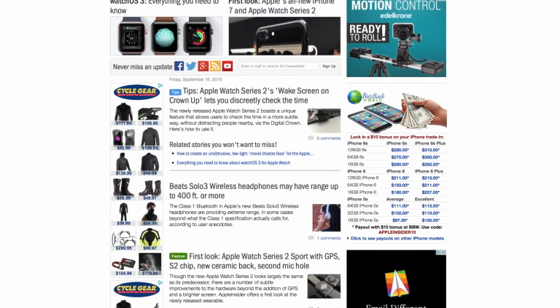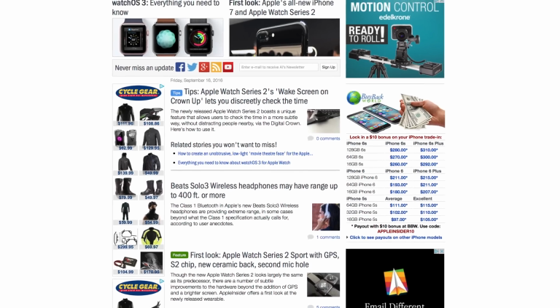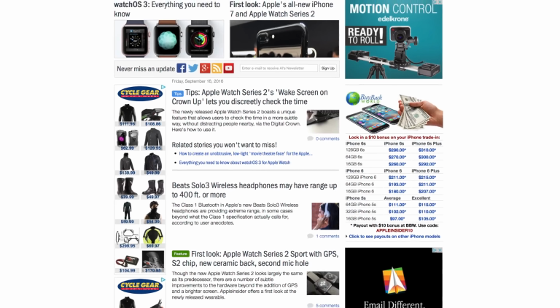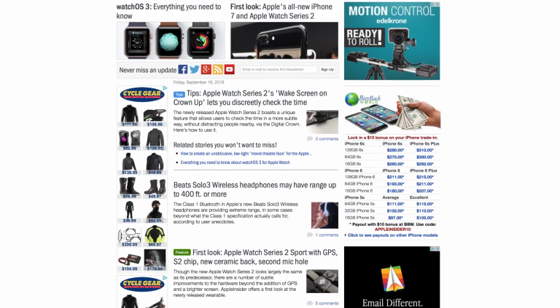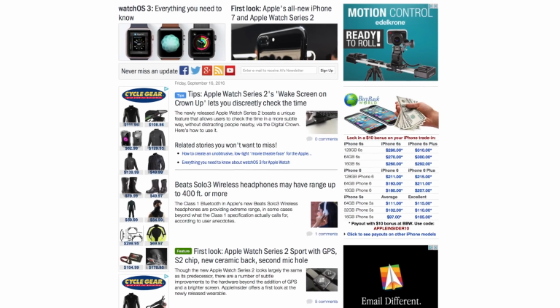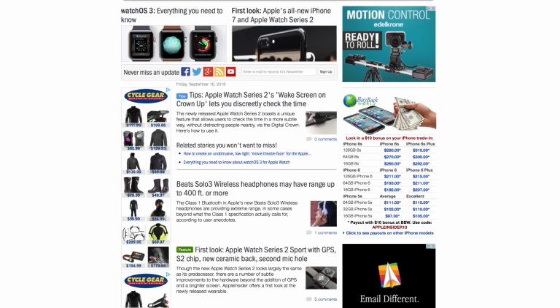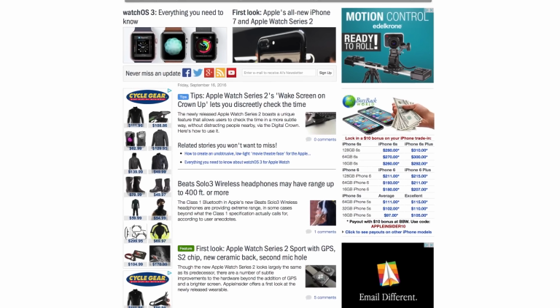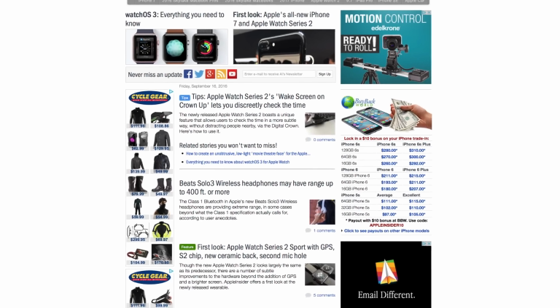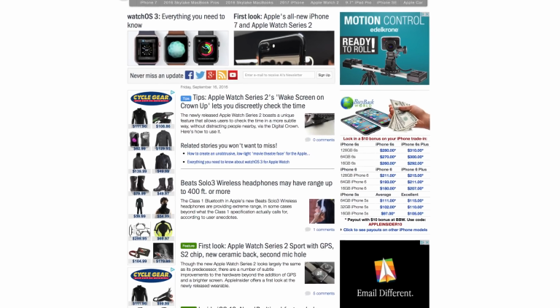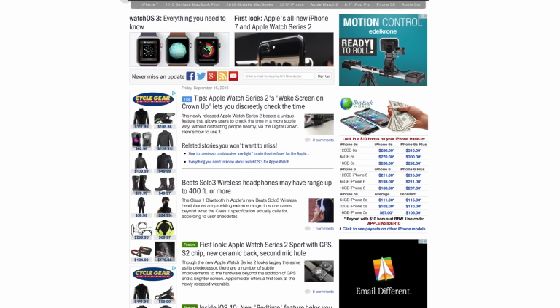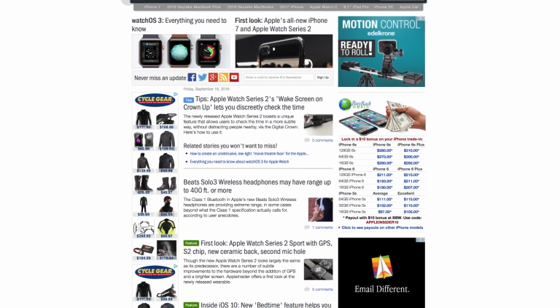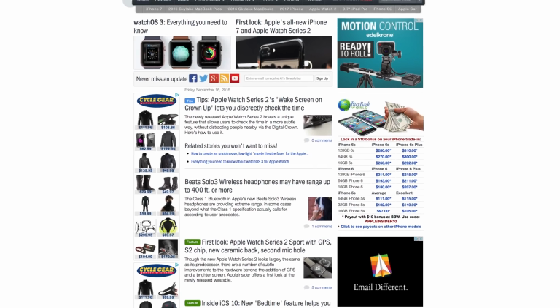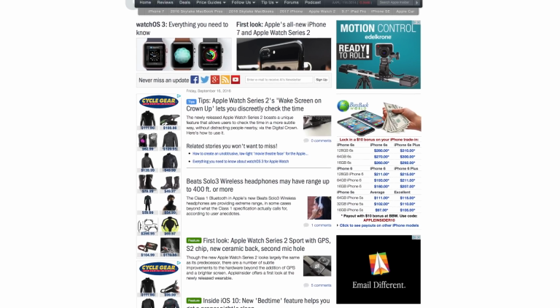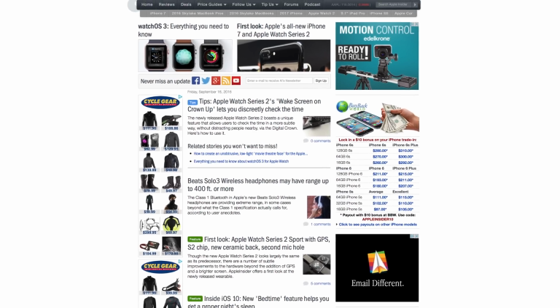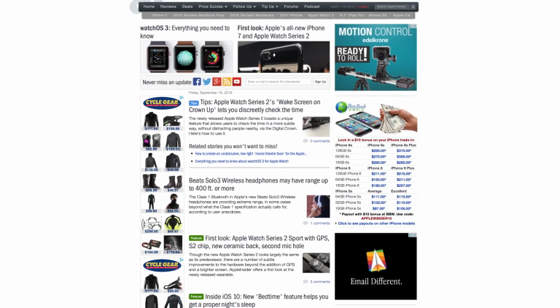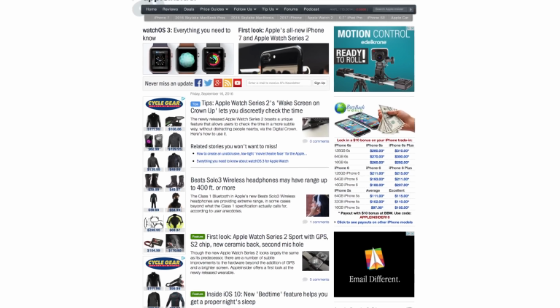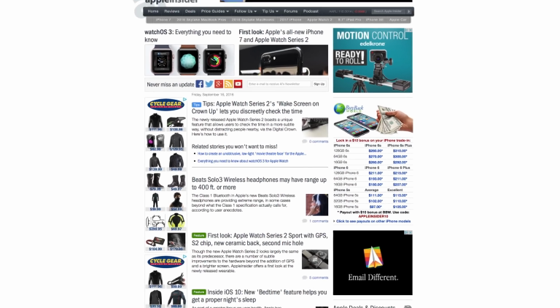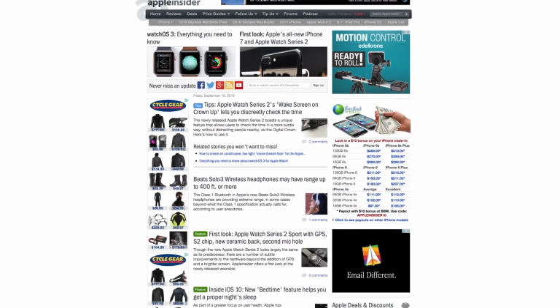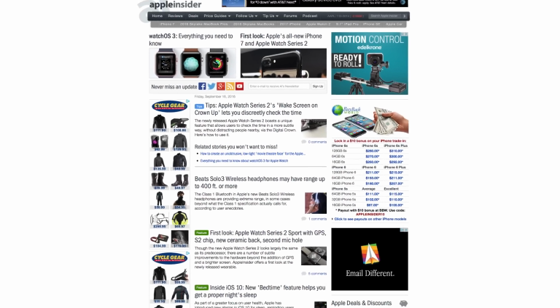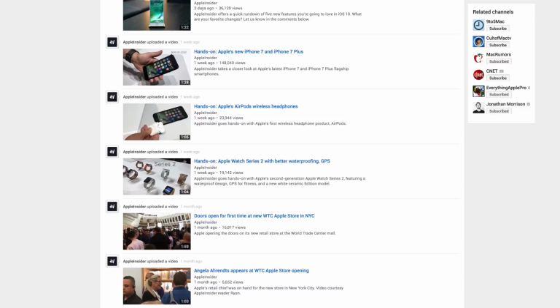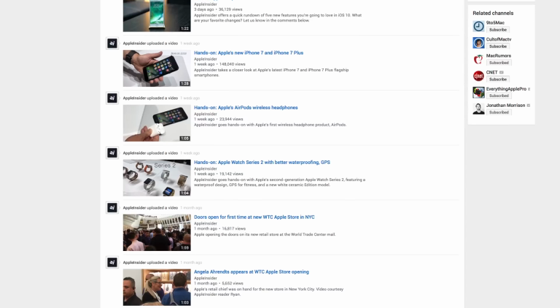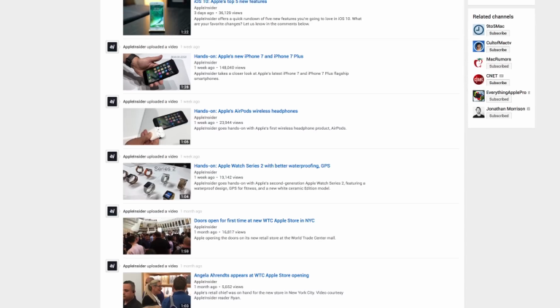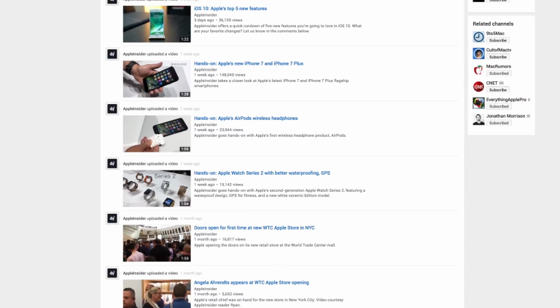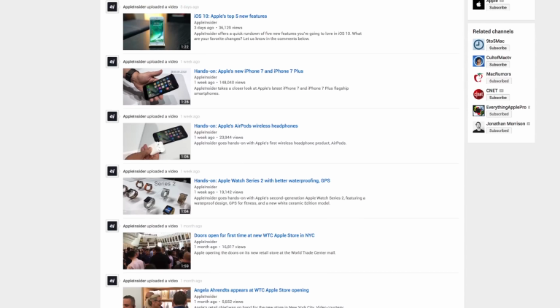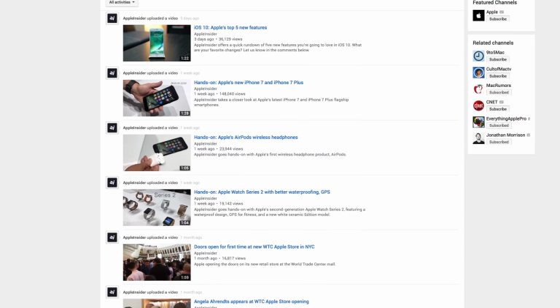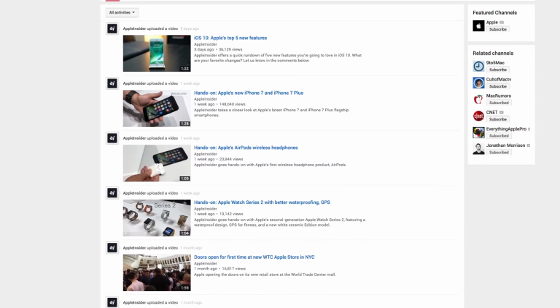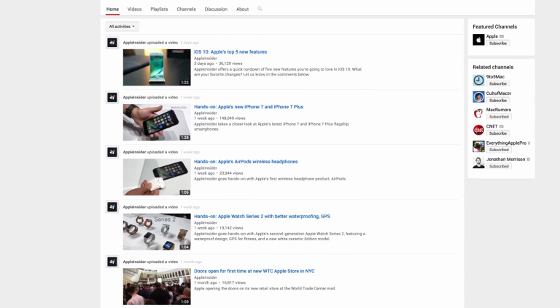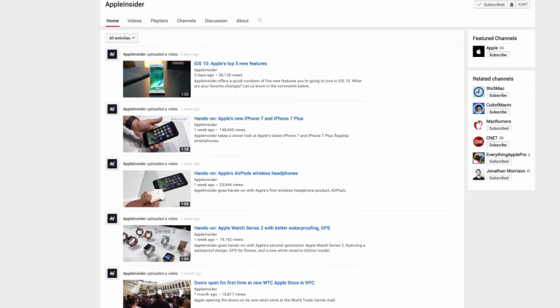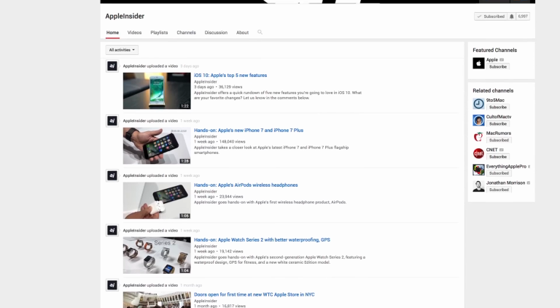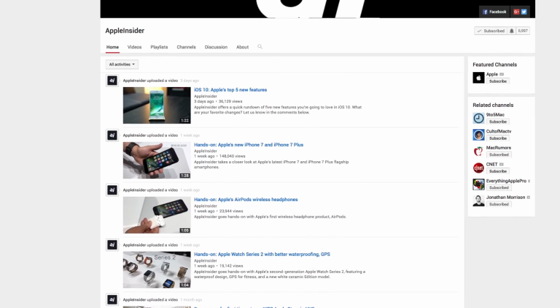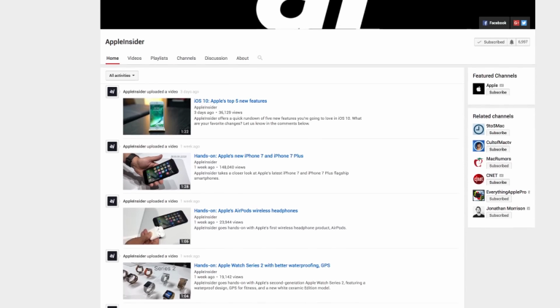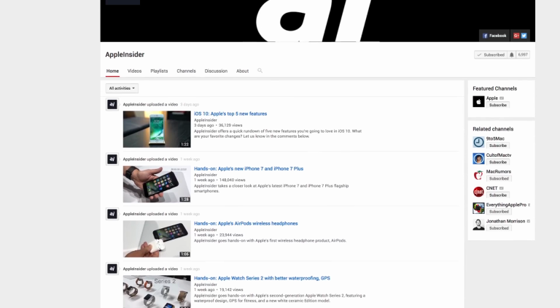Visit AppleInsider.com for much more iPhone 7 coverage and make sure to subscribe to Apple Insider on YouTube.